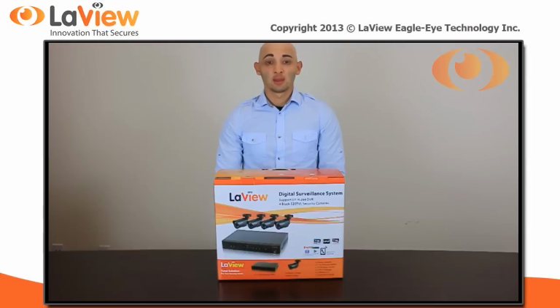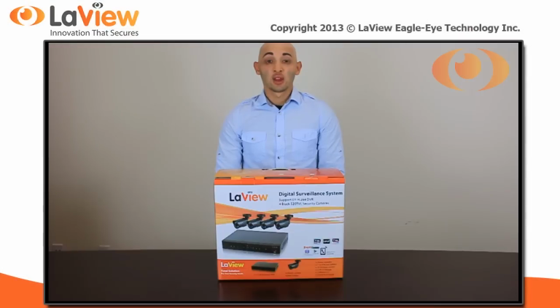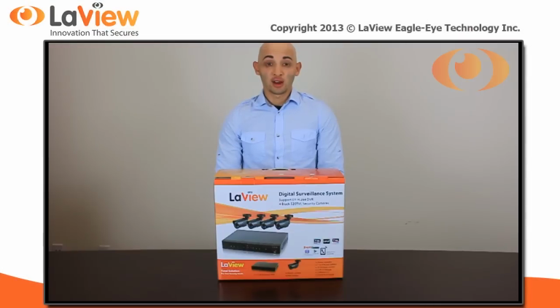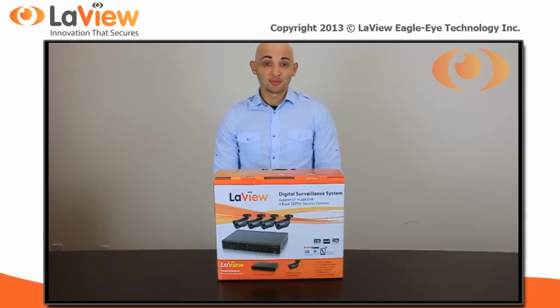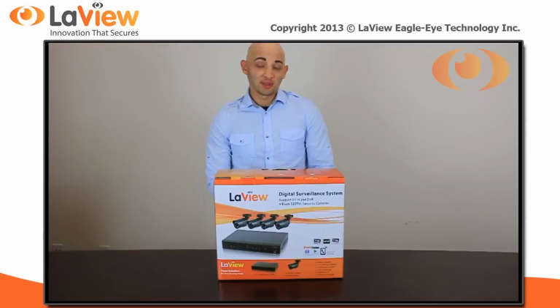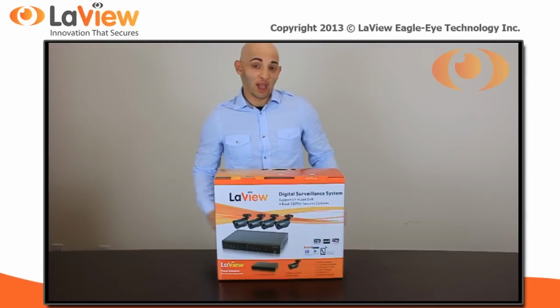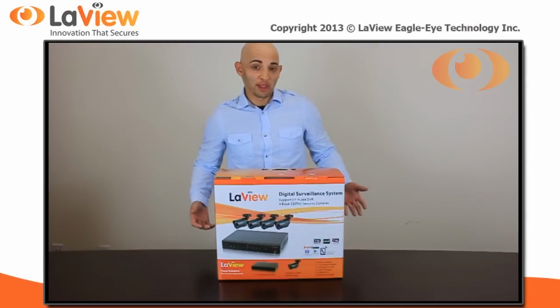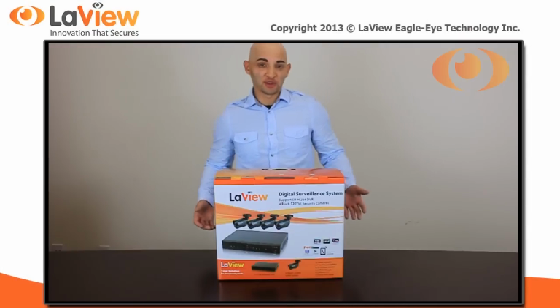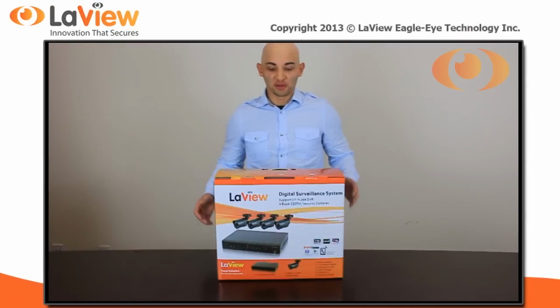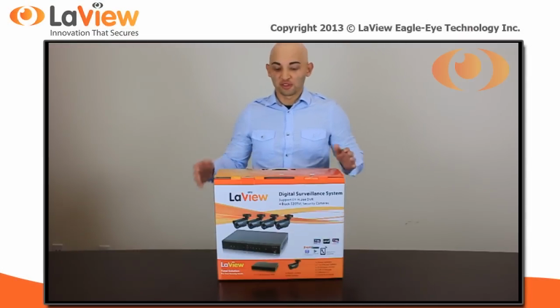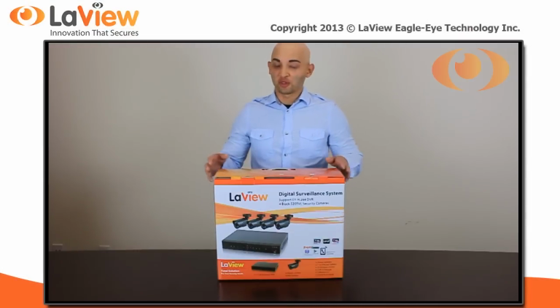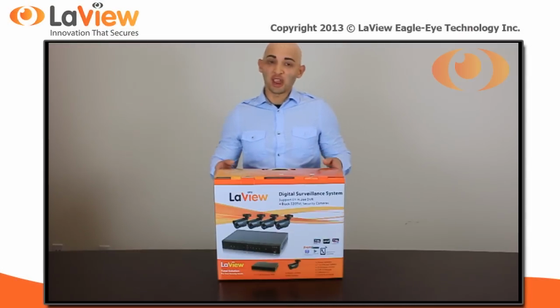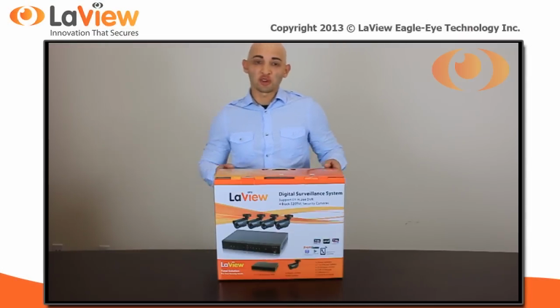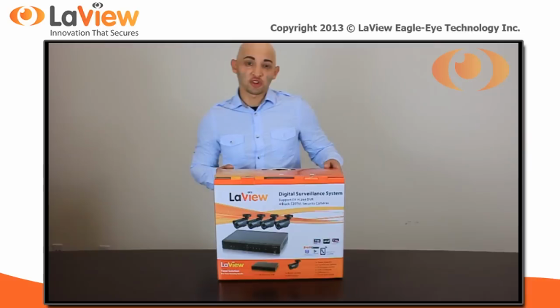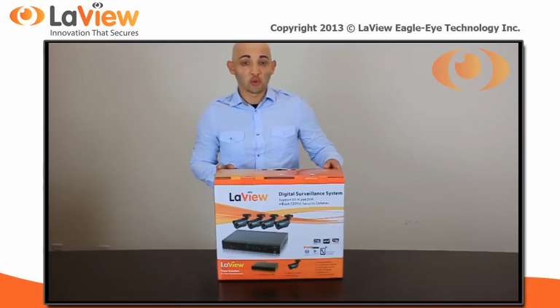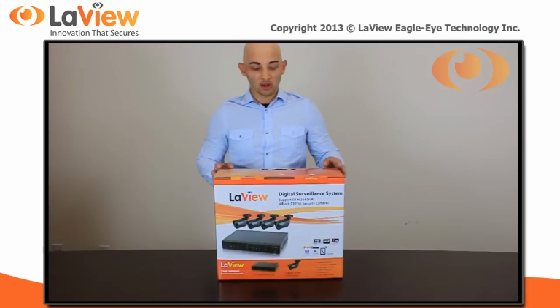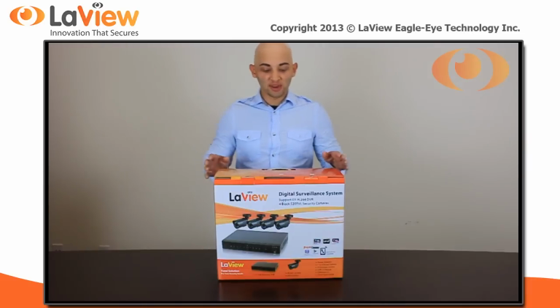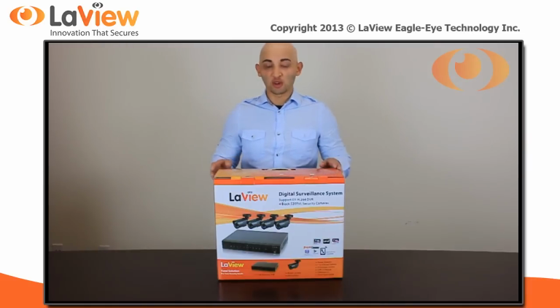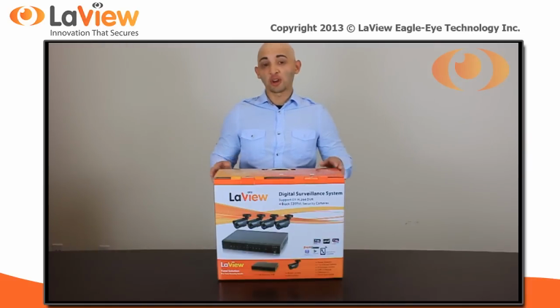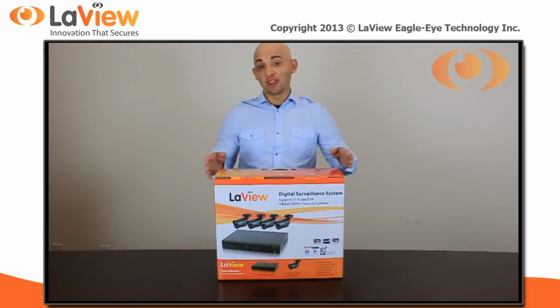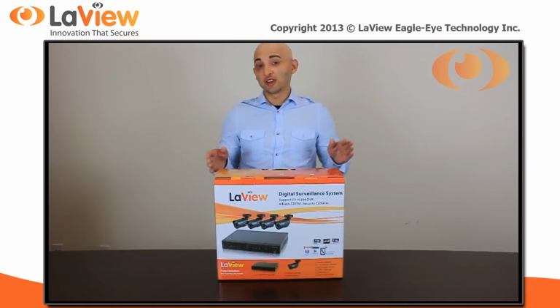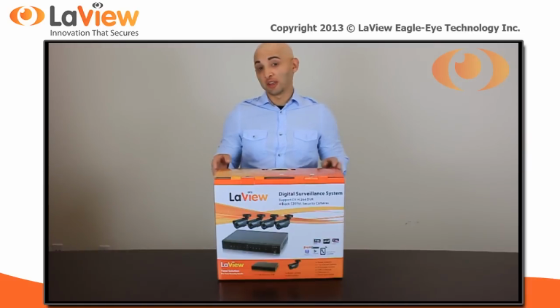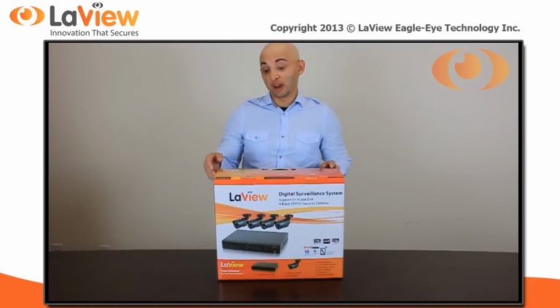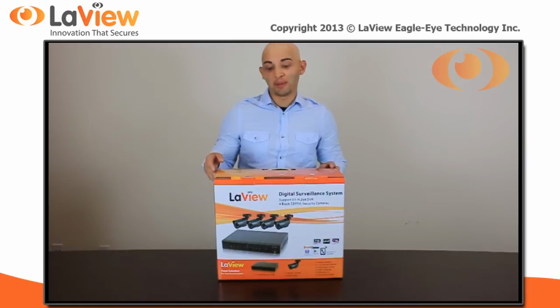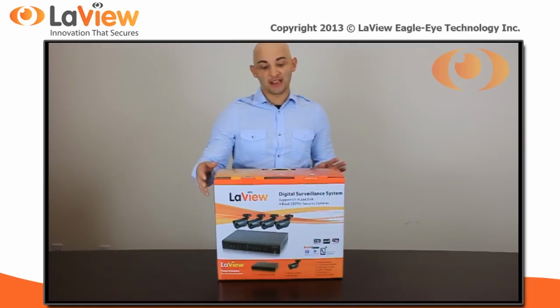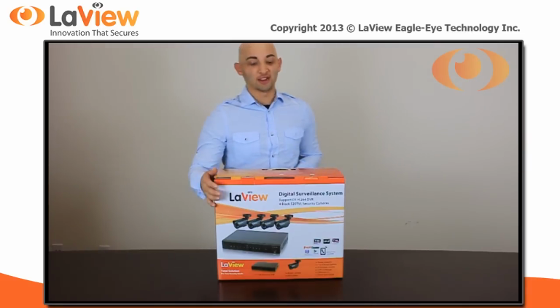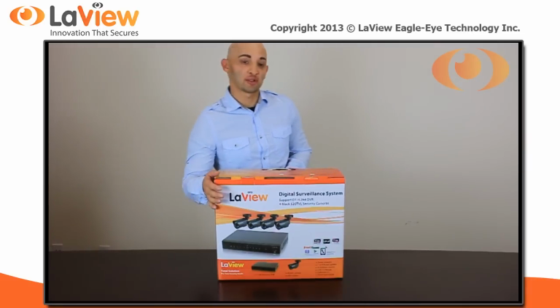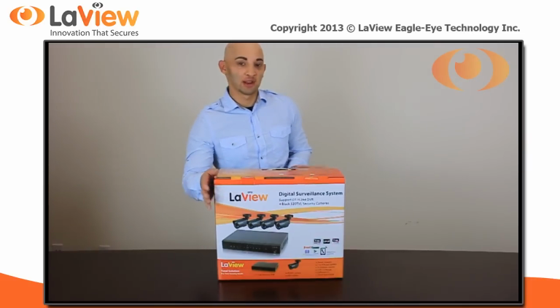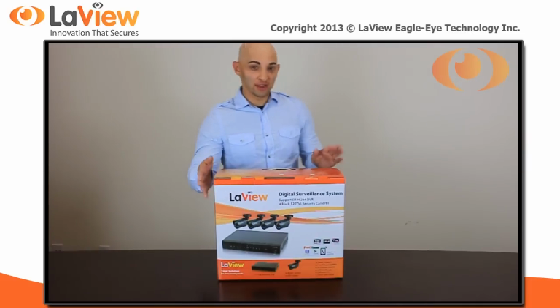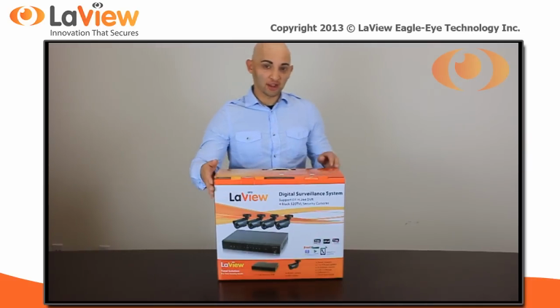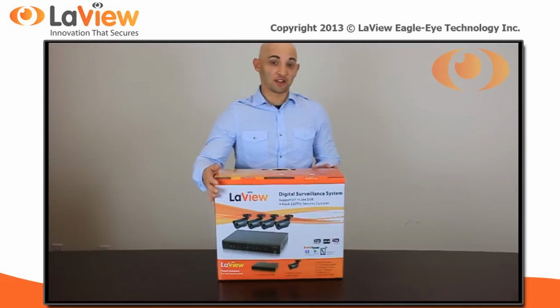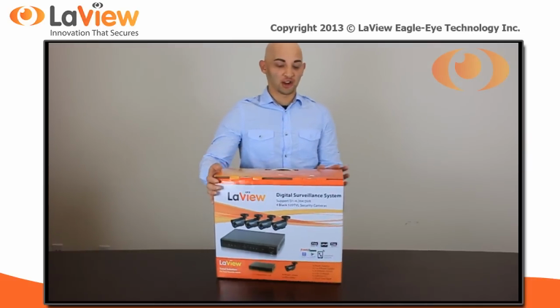Hello, I'm Jesus. Today I will show you what comes included in this DVR package. Let's get started.